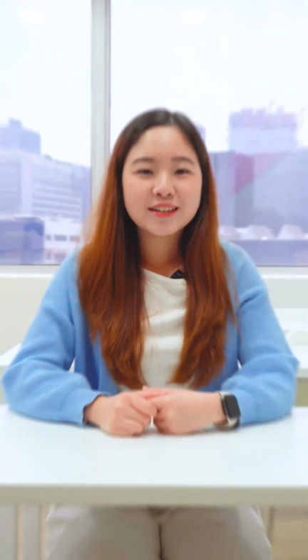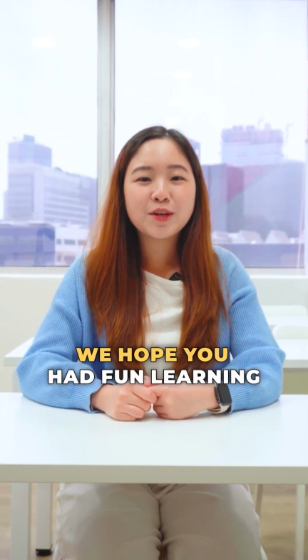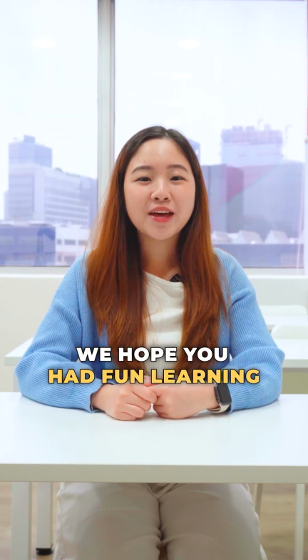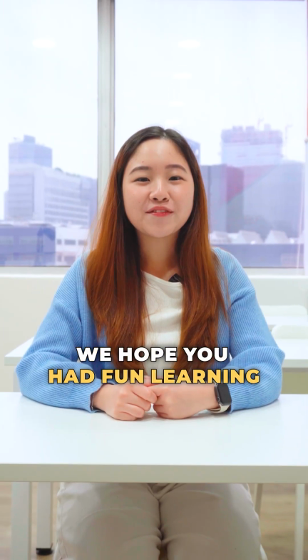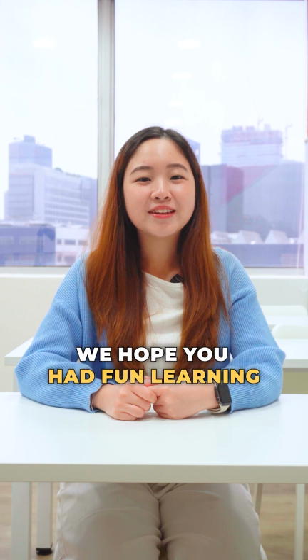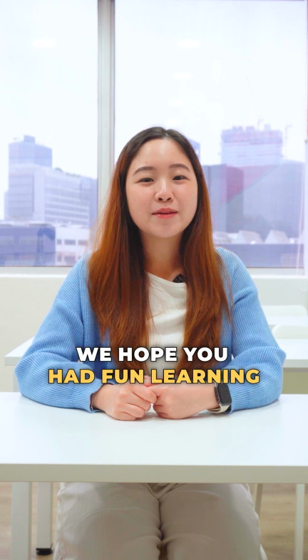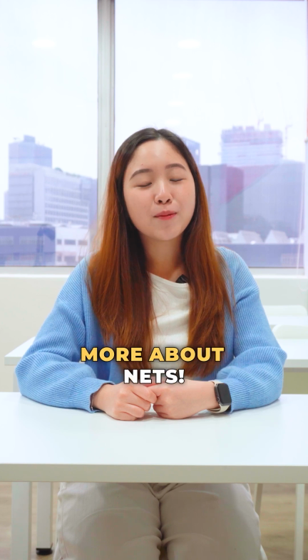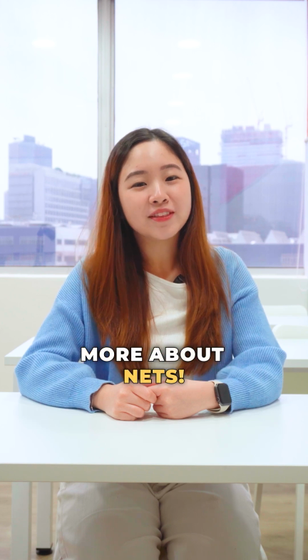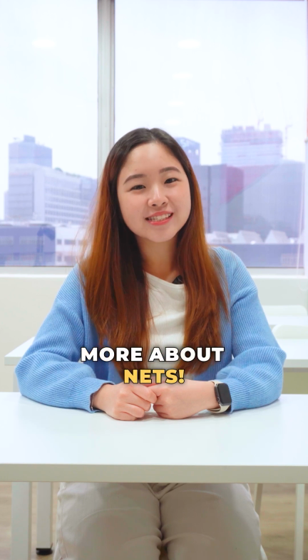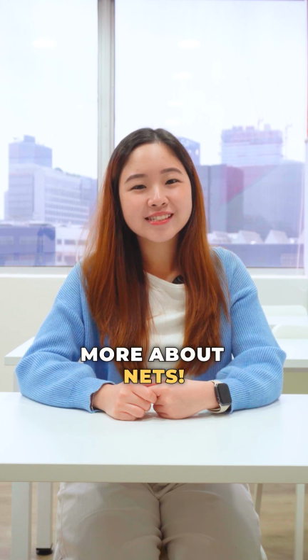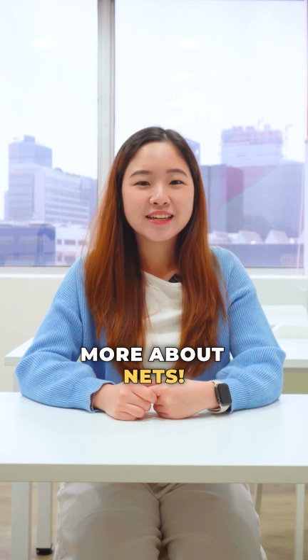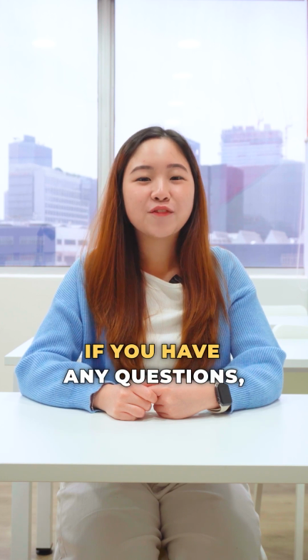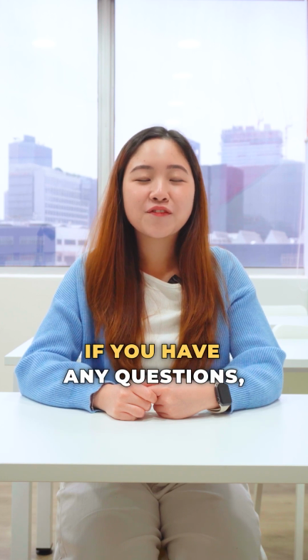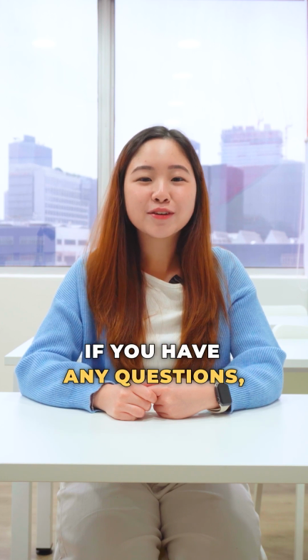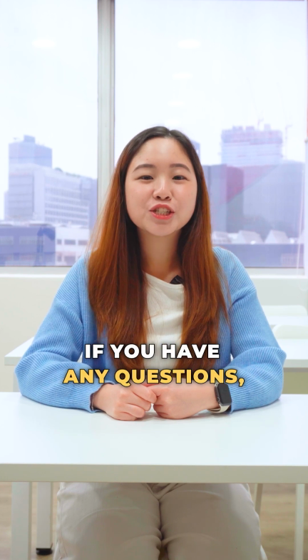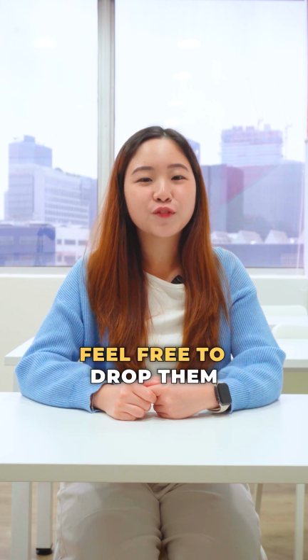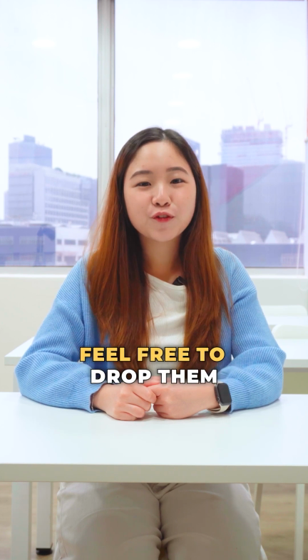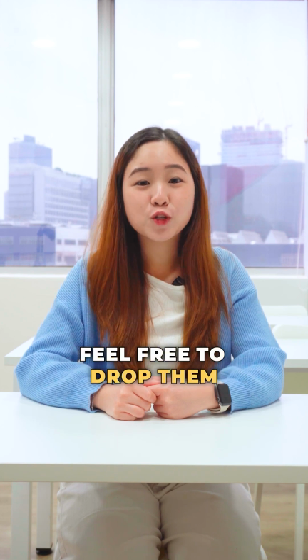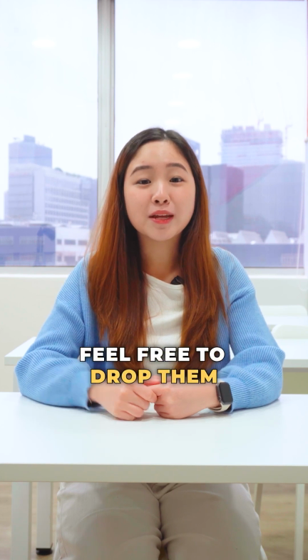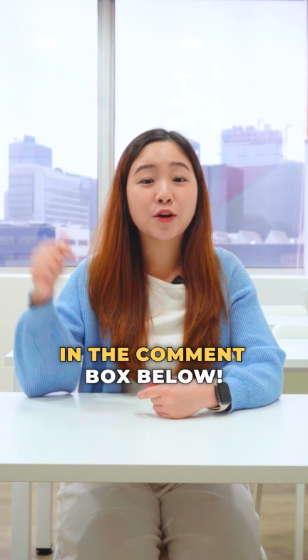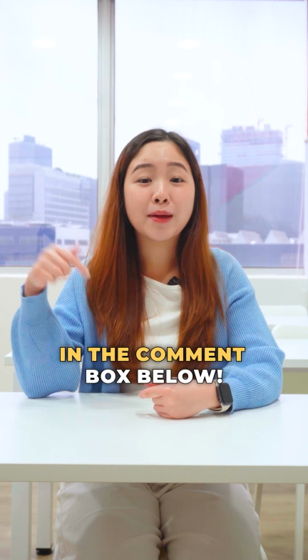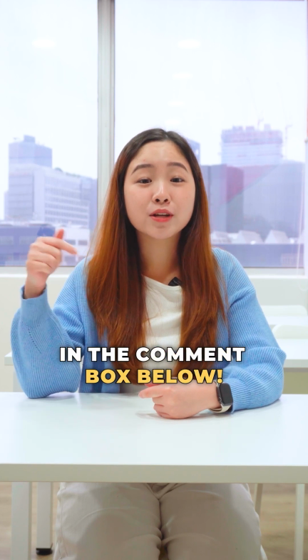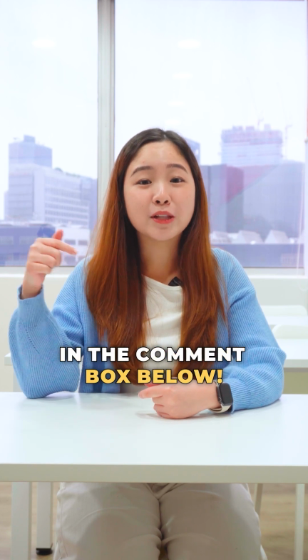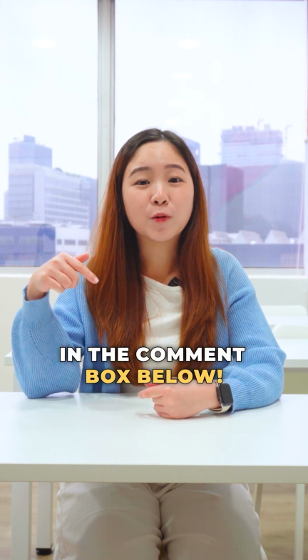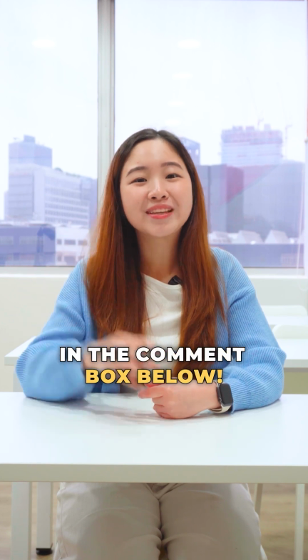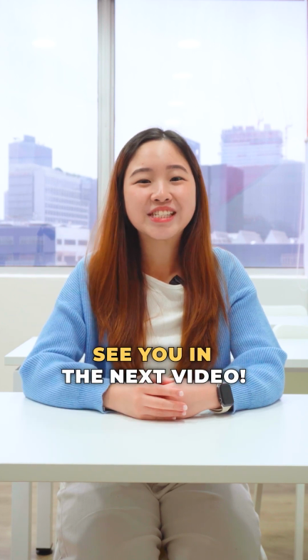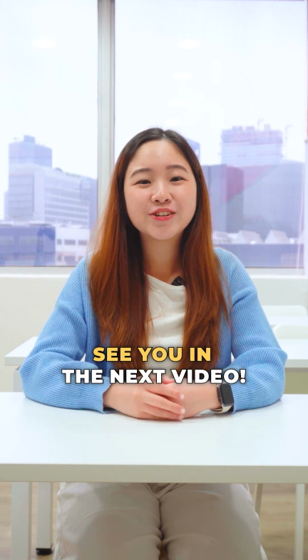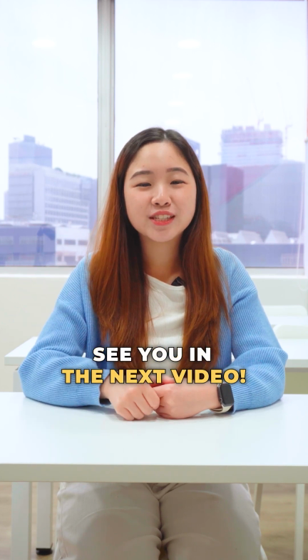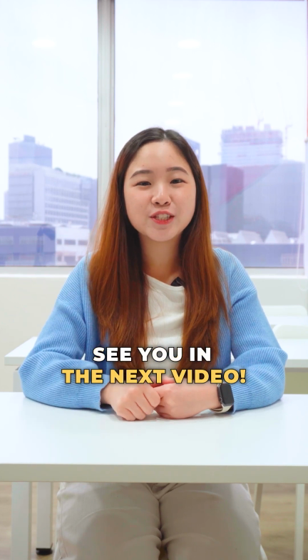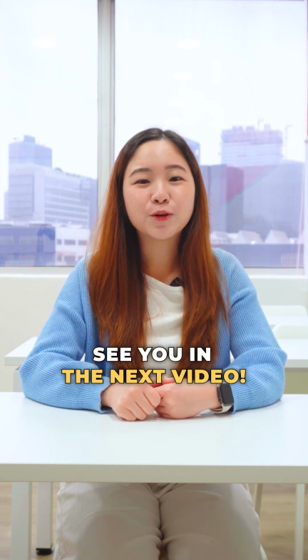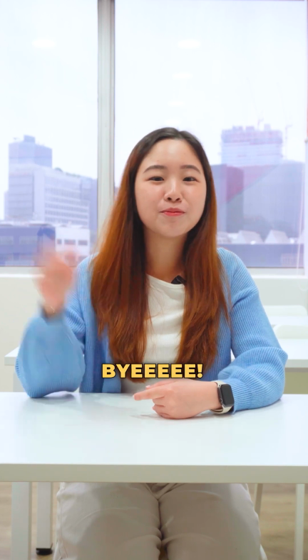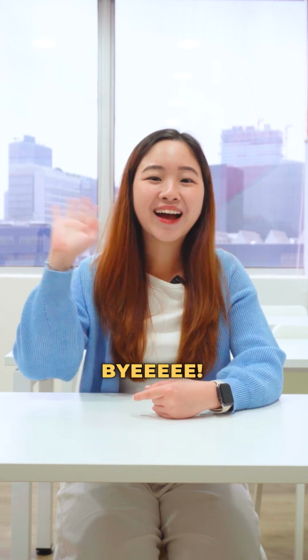We hope you had fun learning more about nets. If you have any questions, feel free to drop them in the comment box below. See you in the next video. Bye!